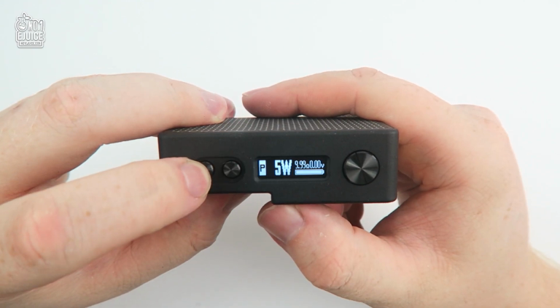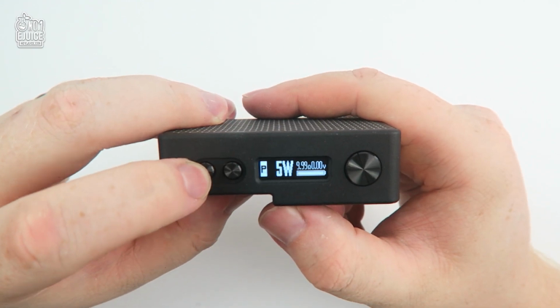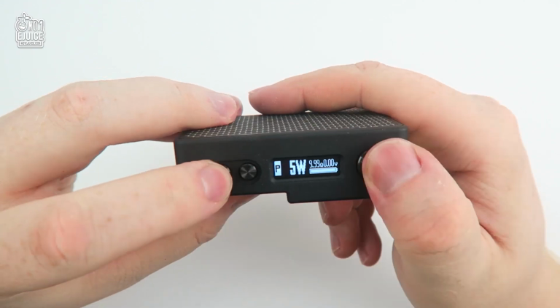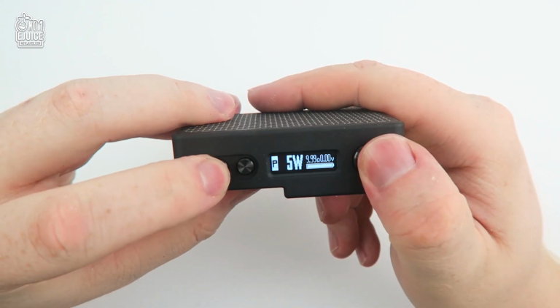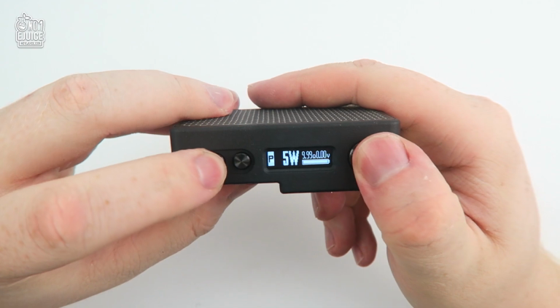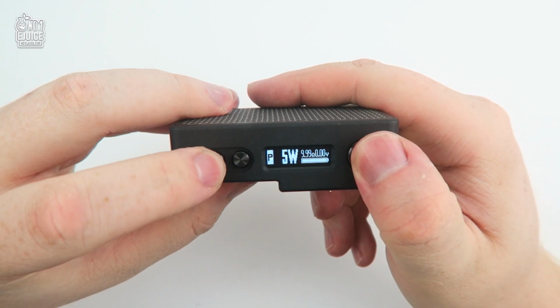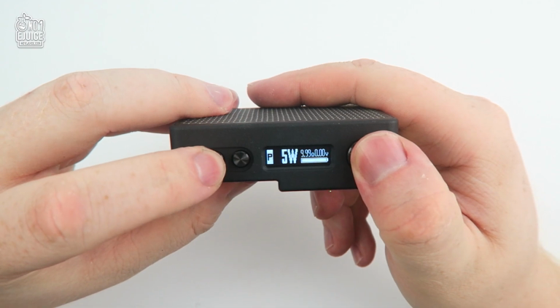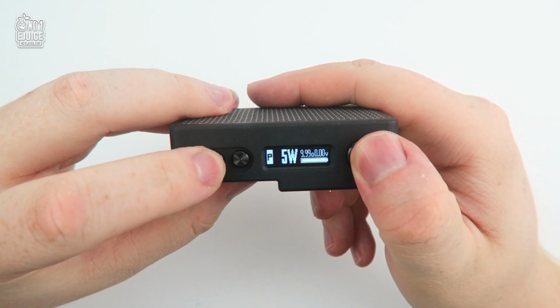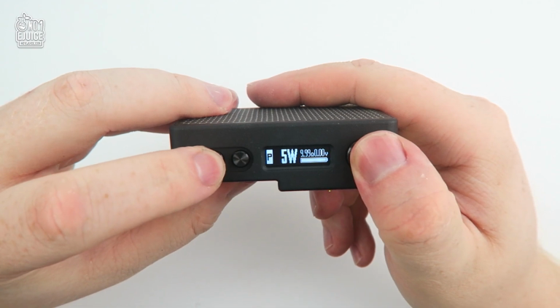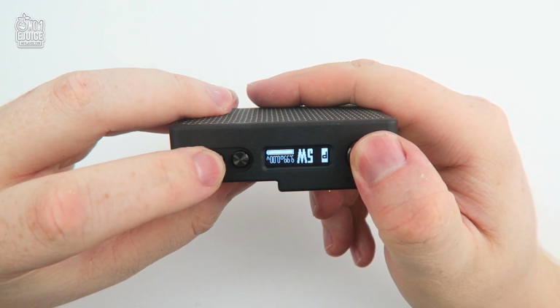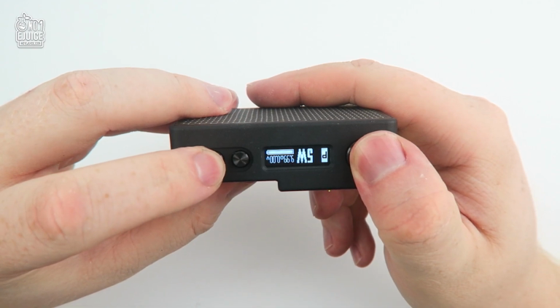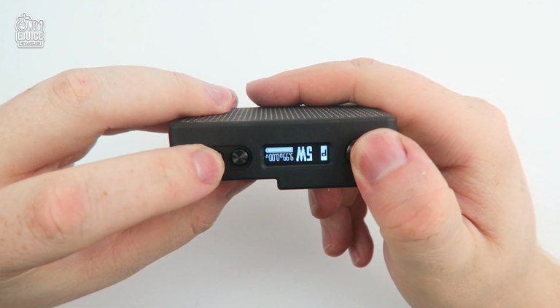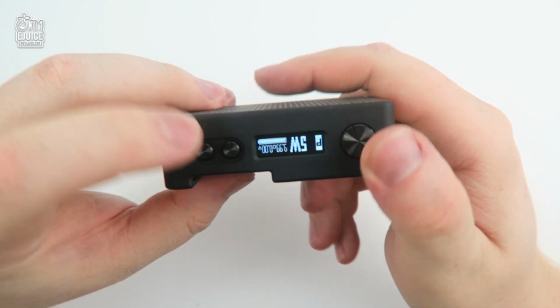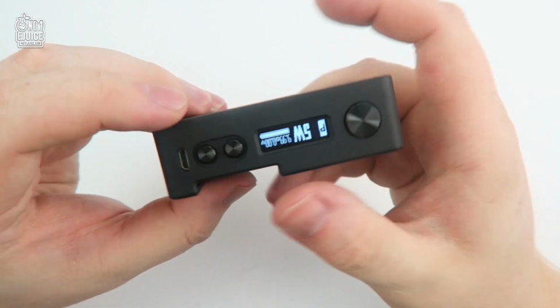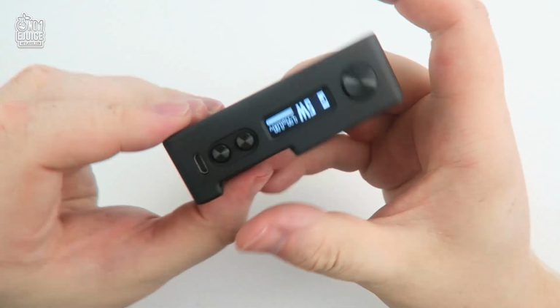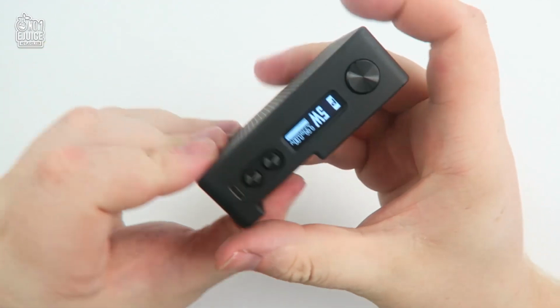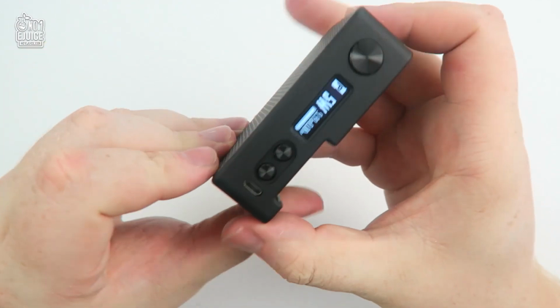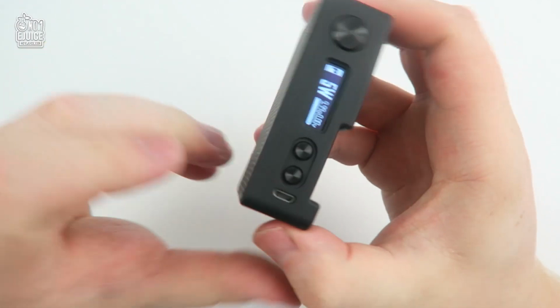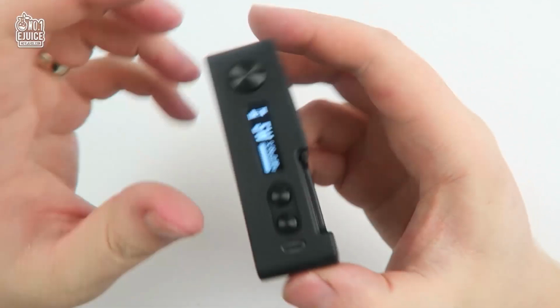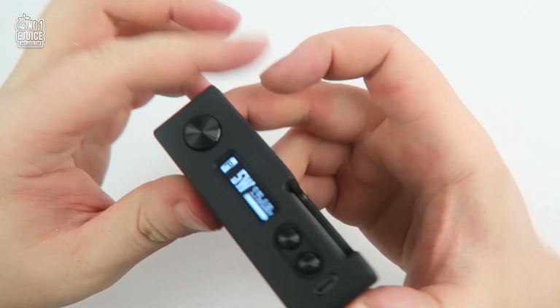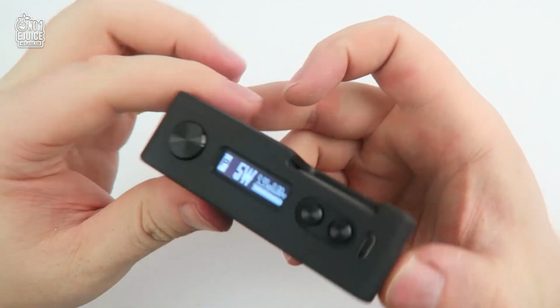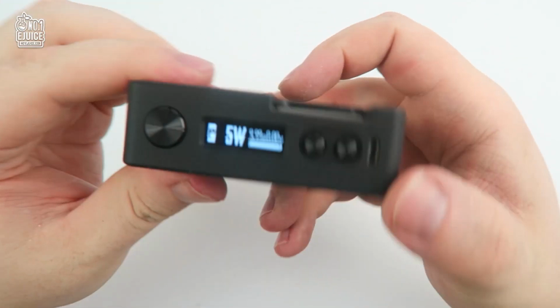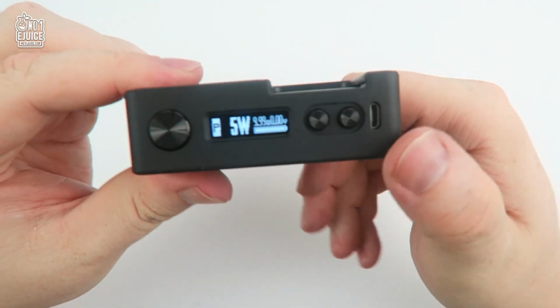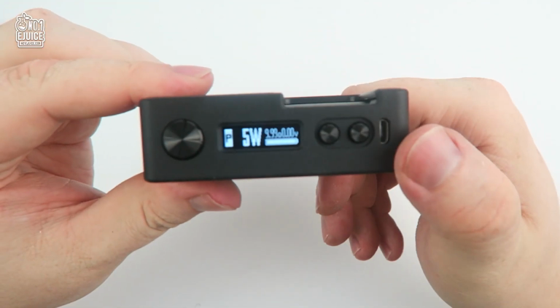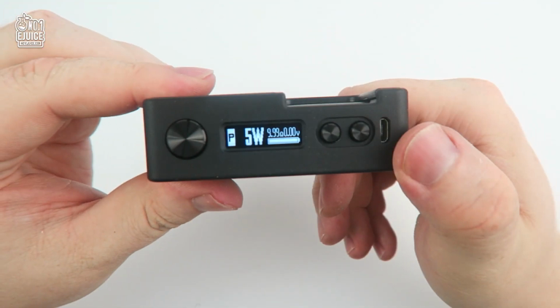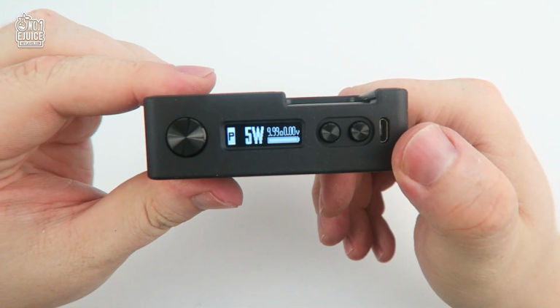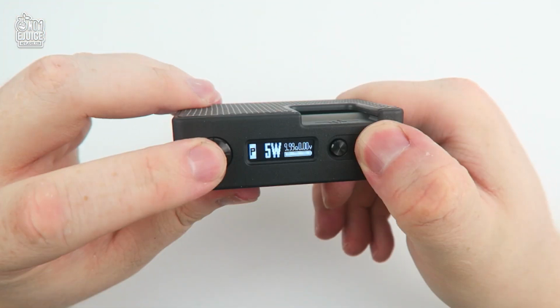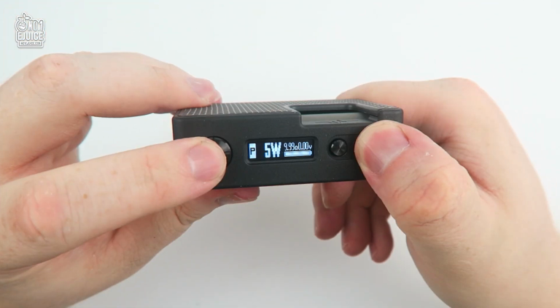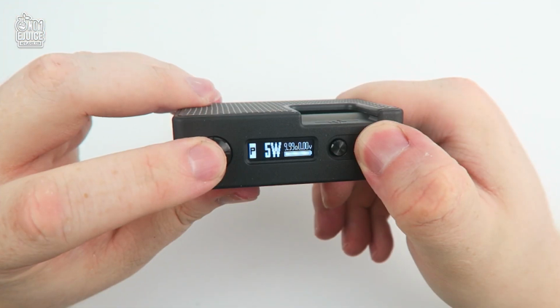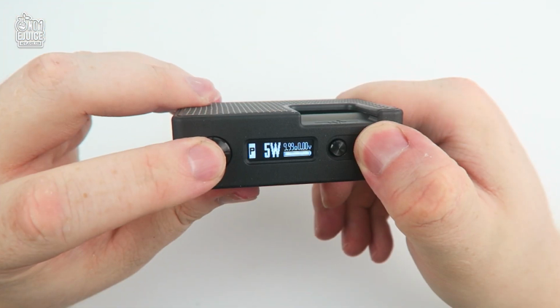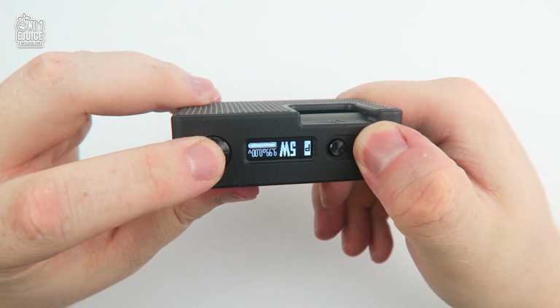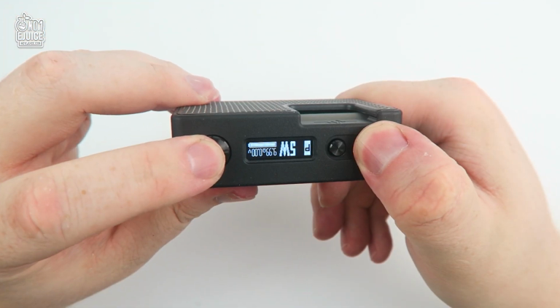To flip the screen, just hold the power button and the minus adjustment key at the same time, and the same to flip it back.